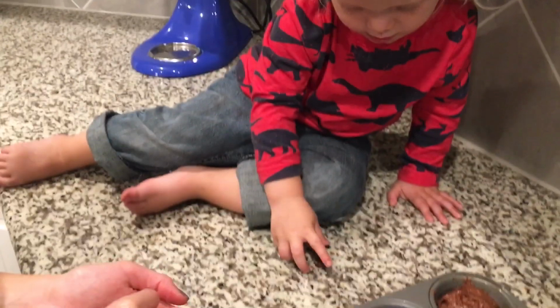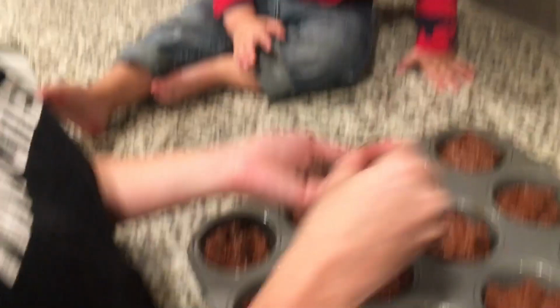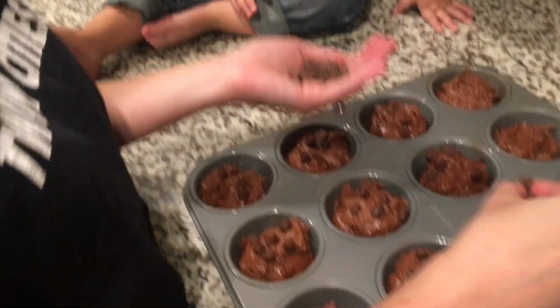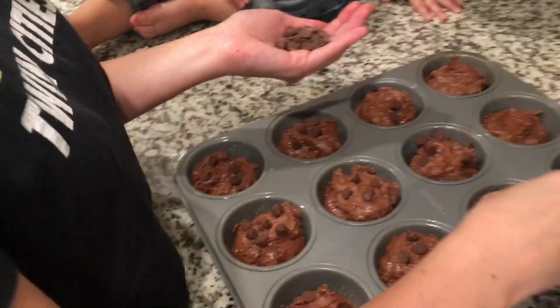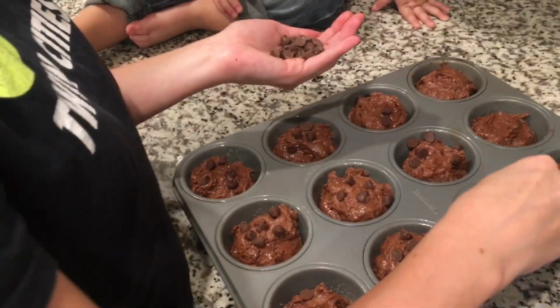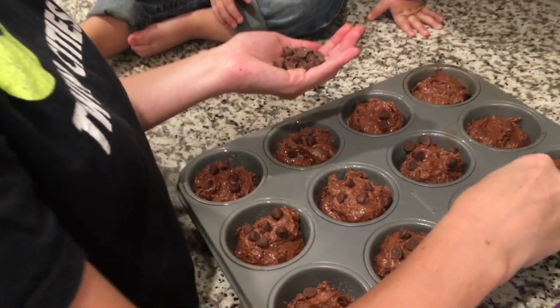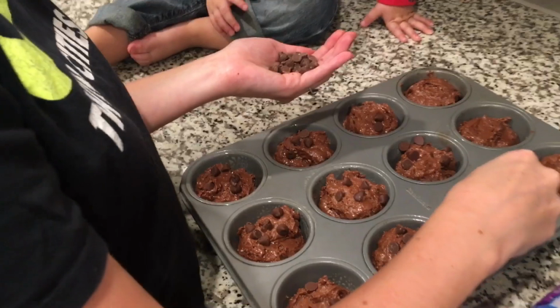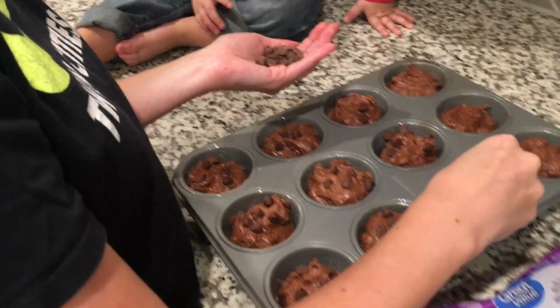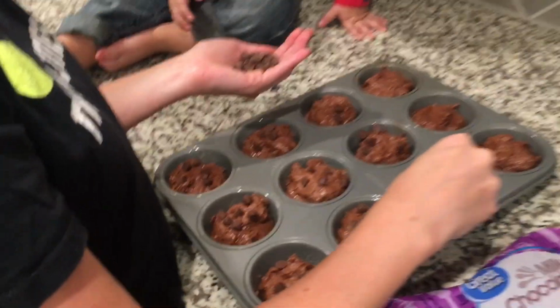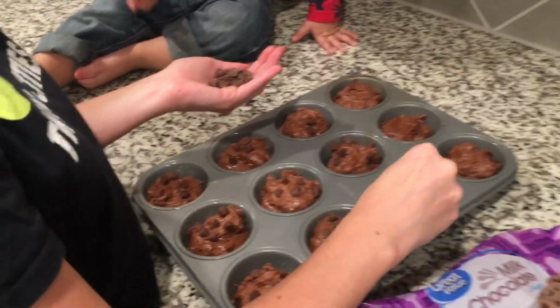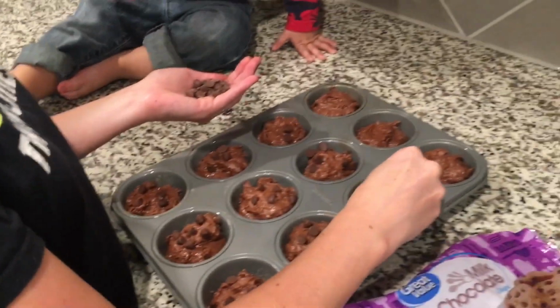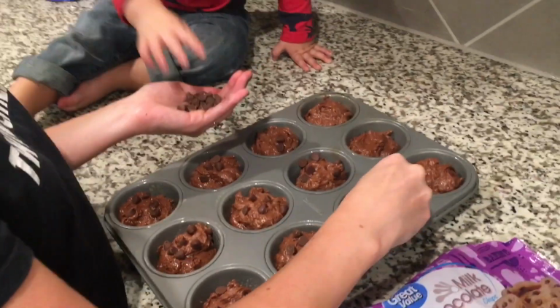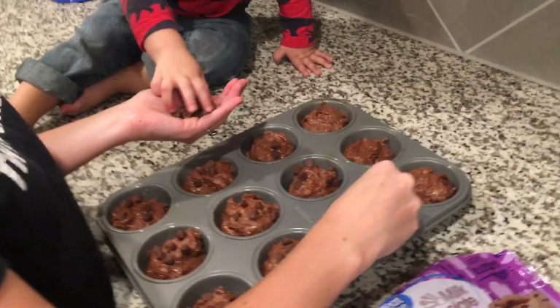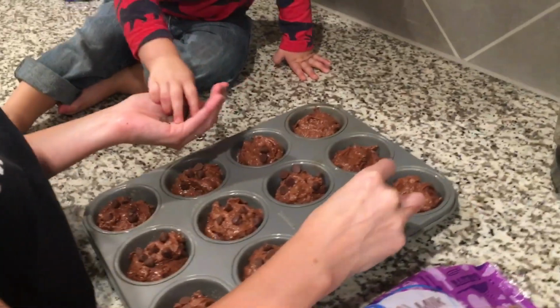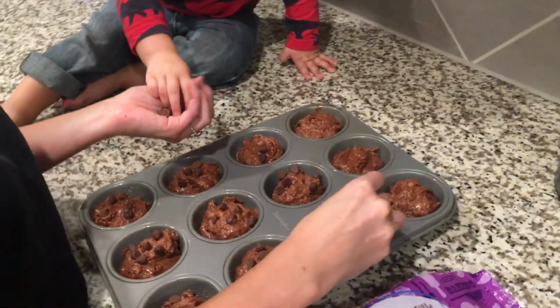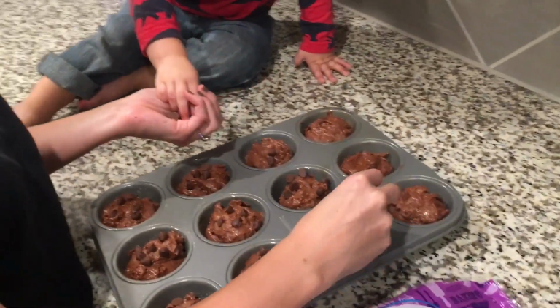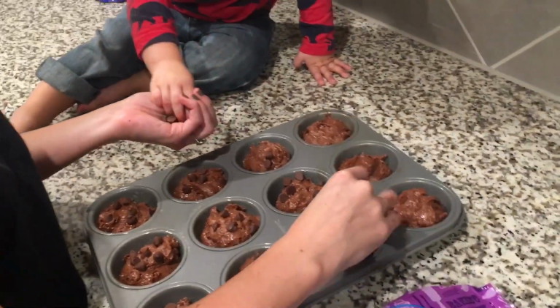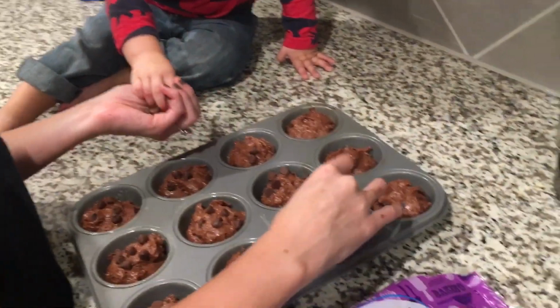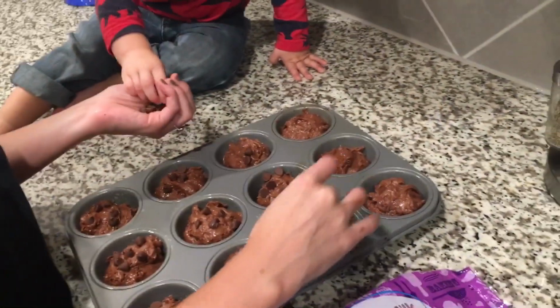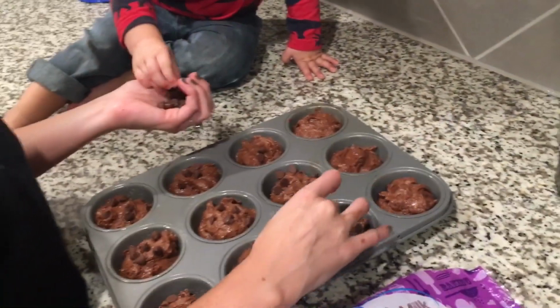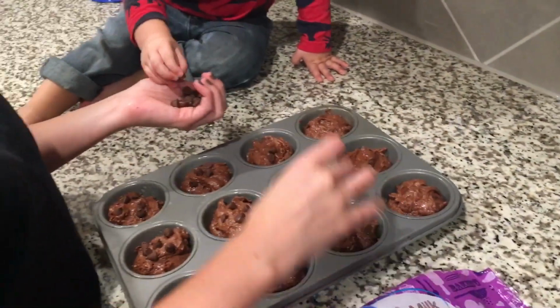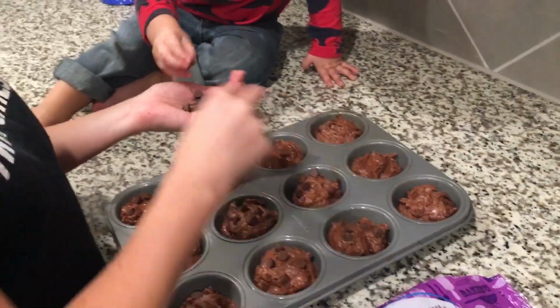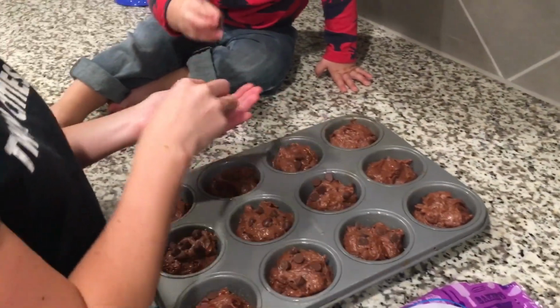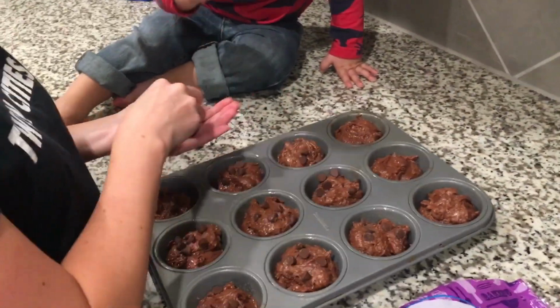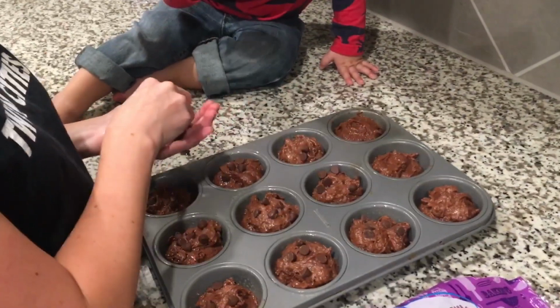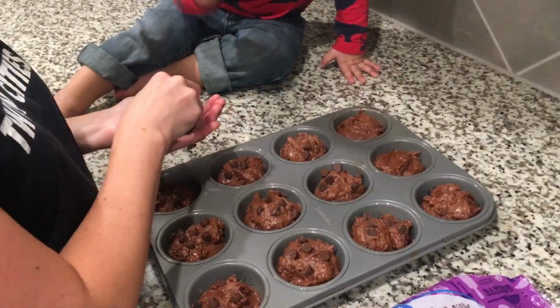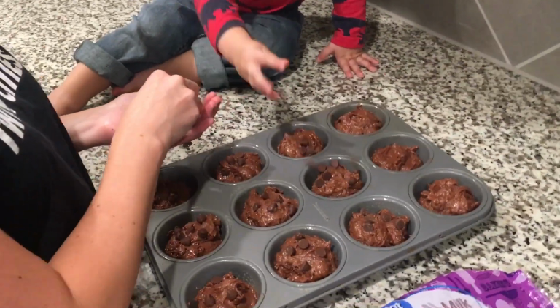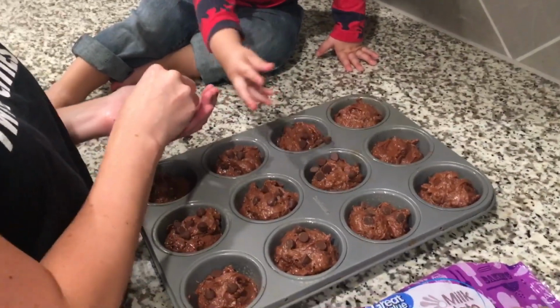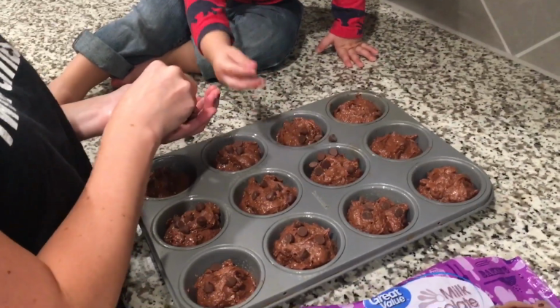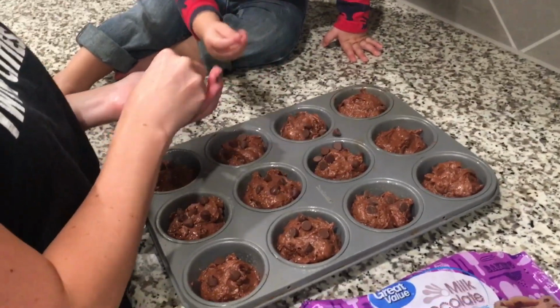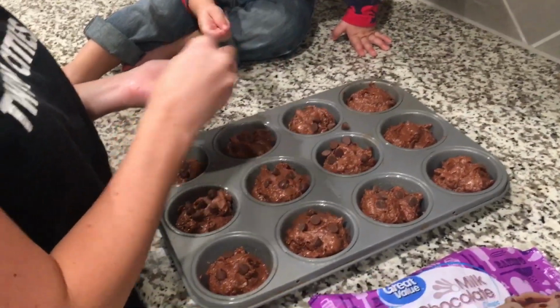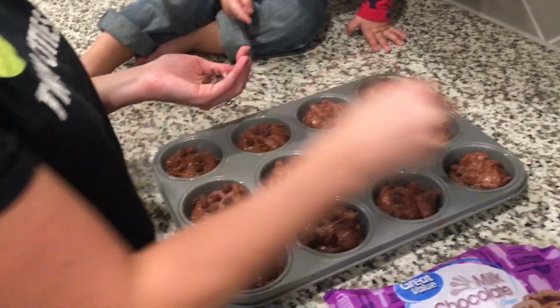We actually might have enough for all of them — okay, just a few more.